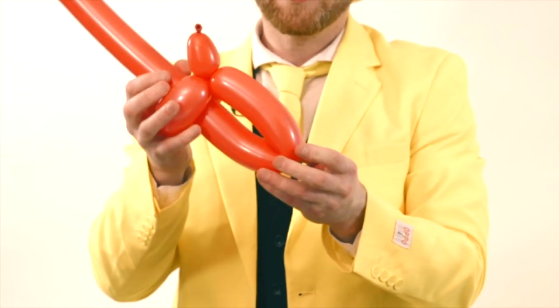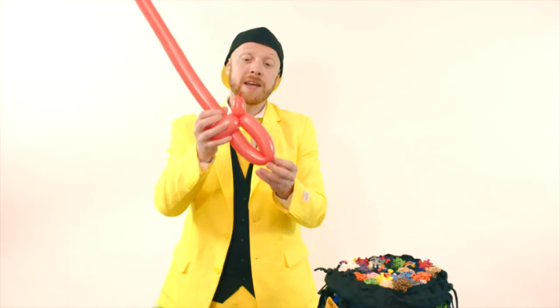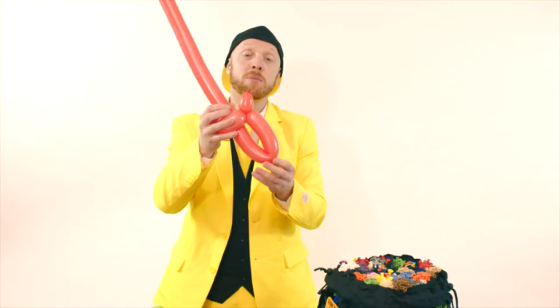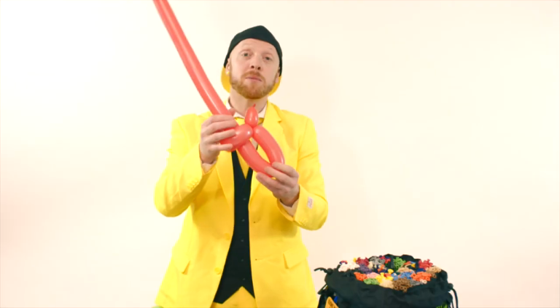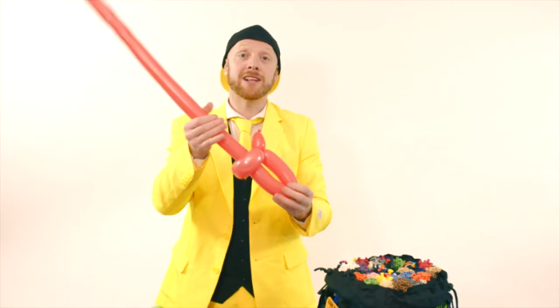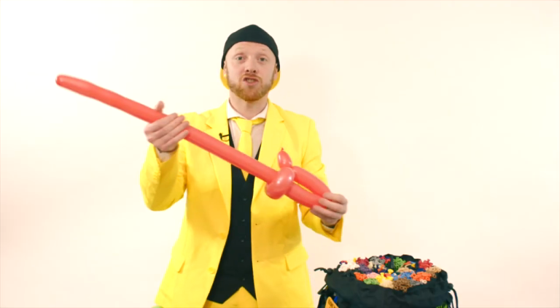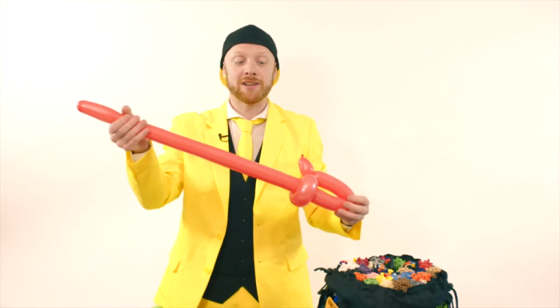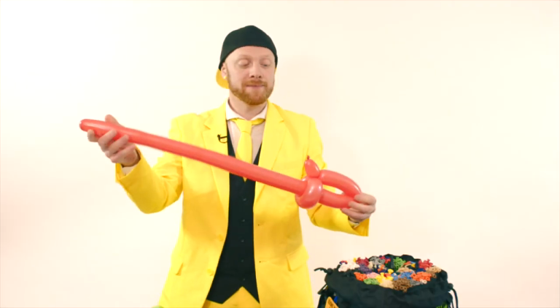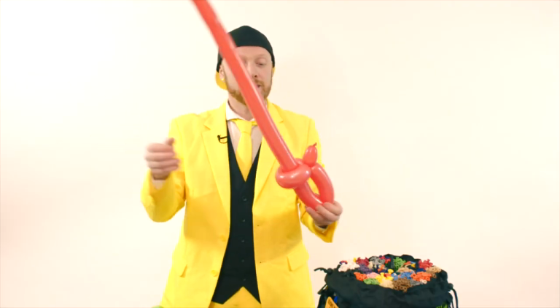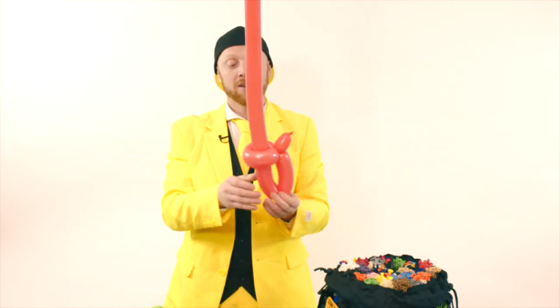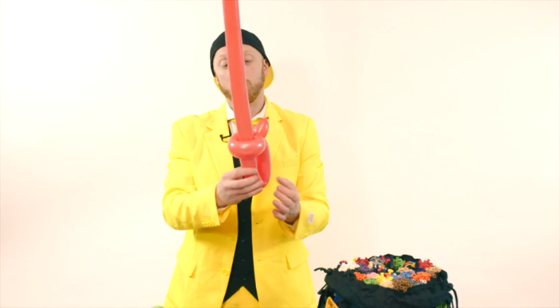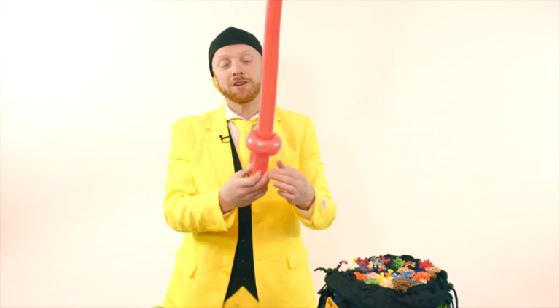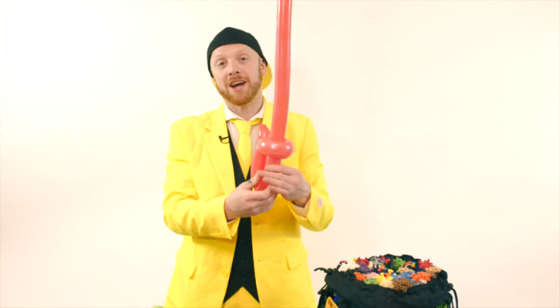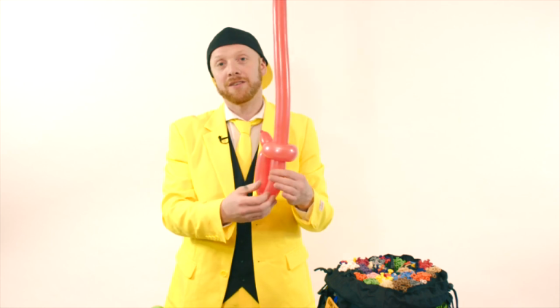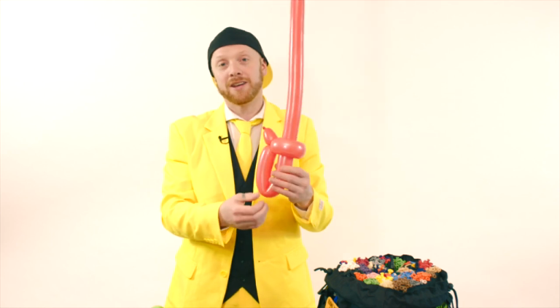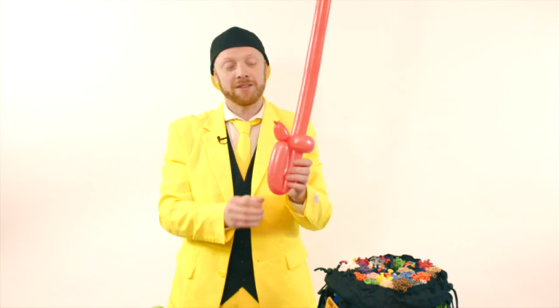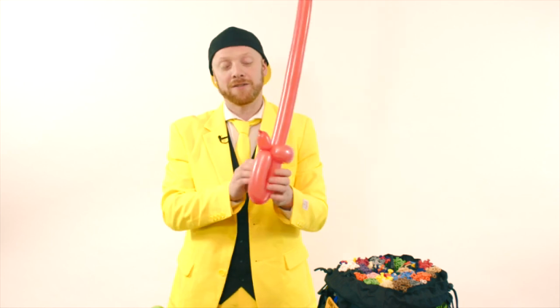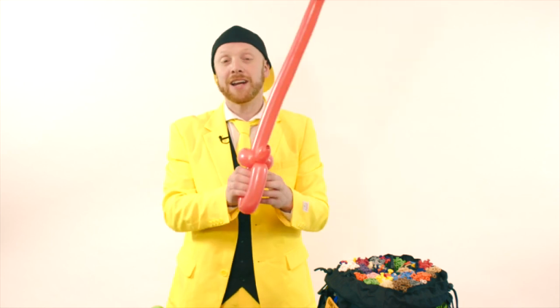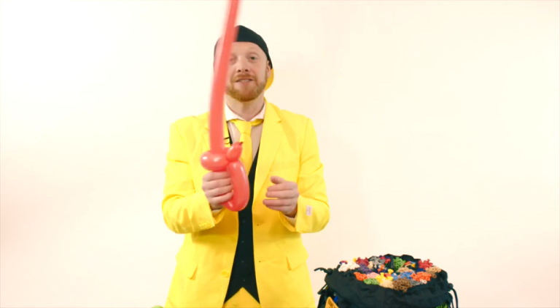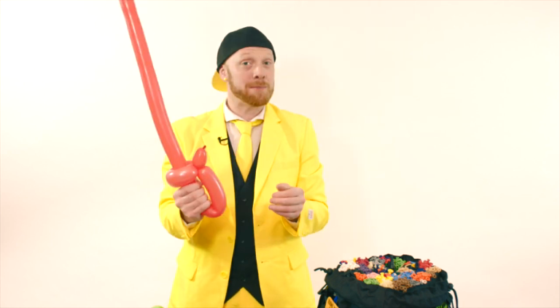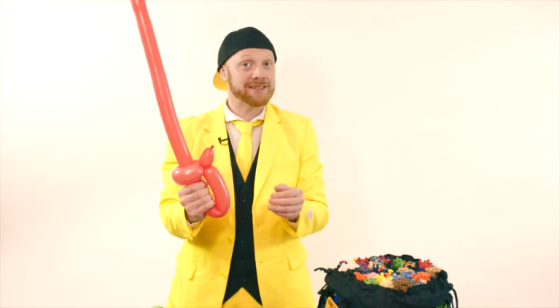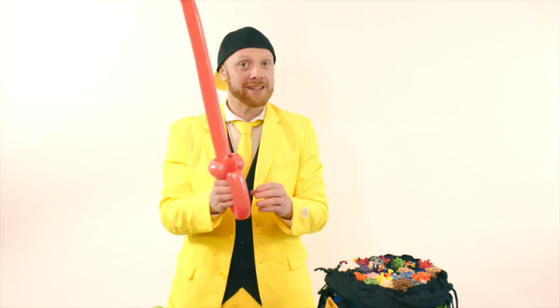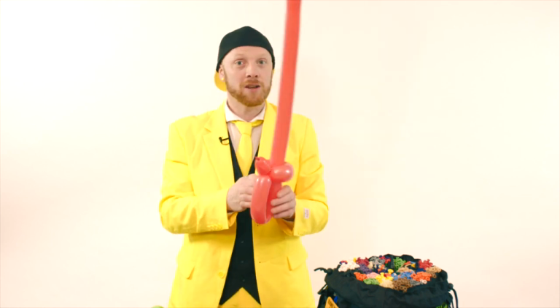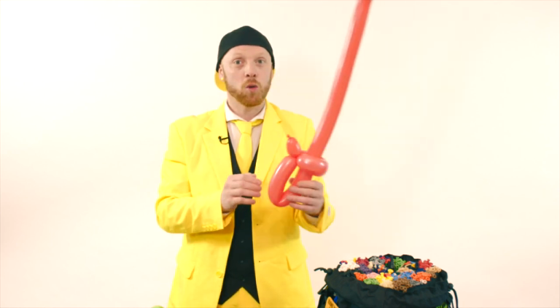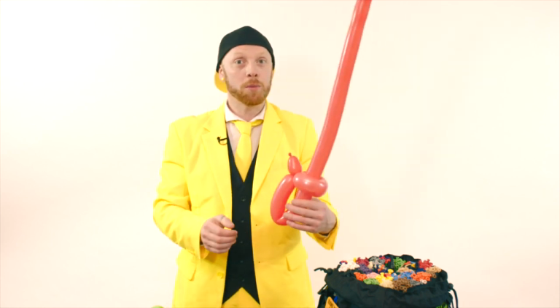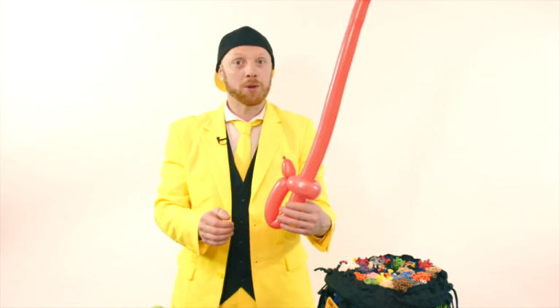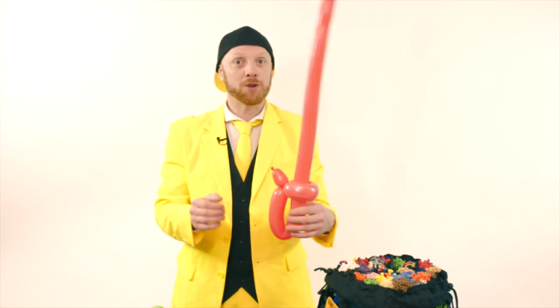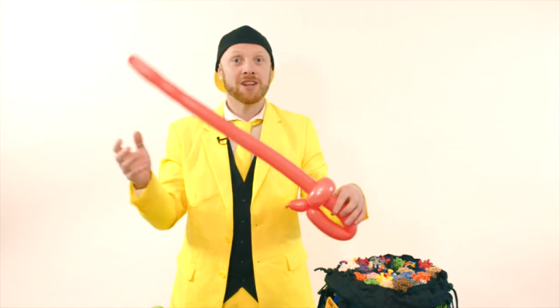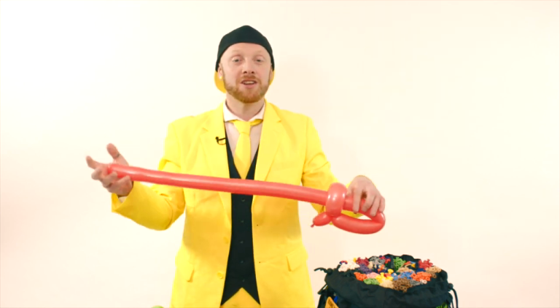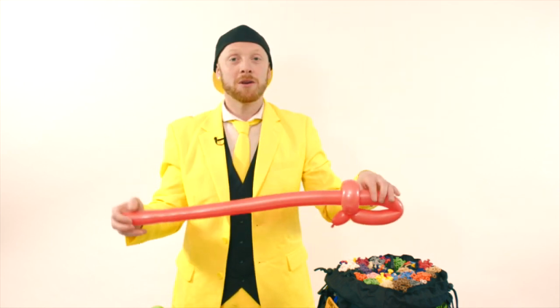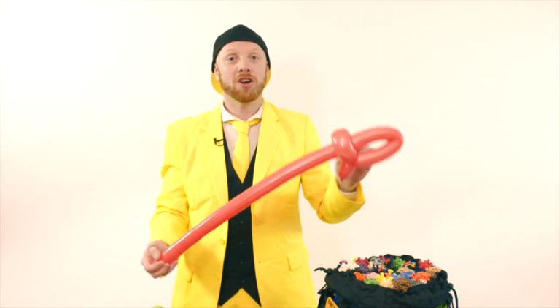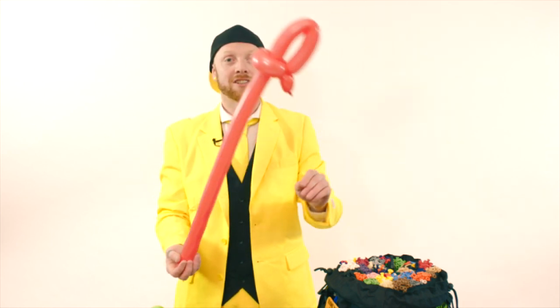We're going to pull it to about there. Give the bottom a little straighten, and what you have is a very, very basic one-balloon cutlass.